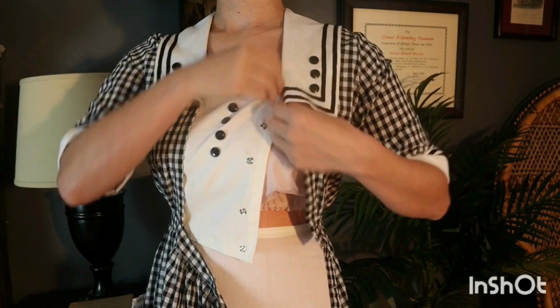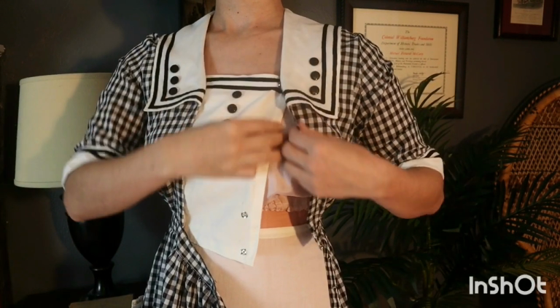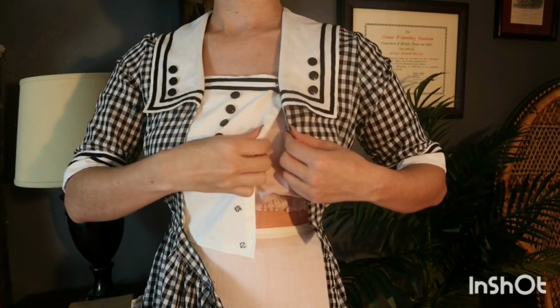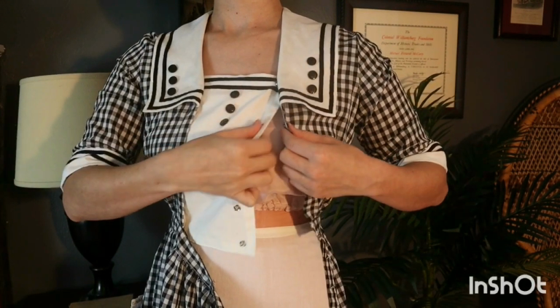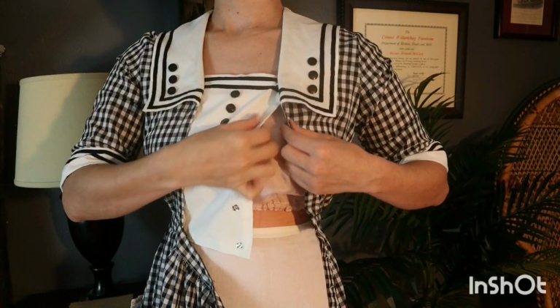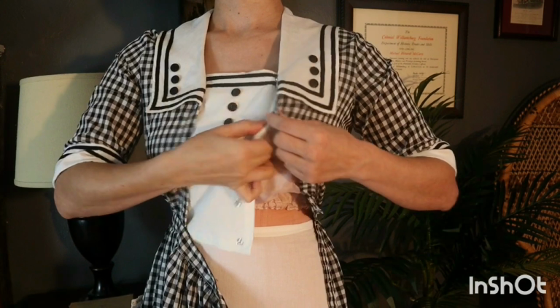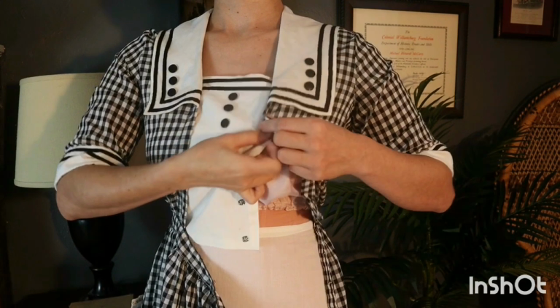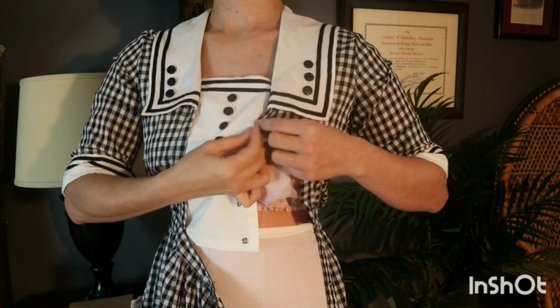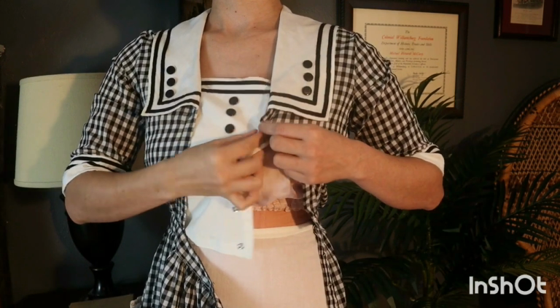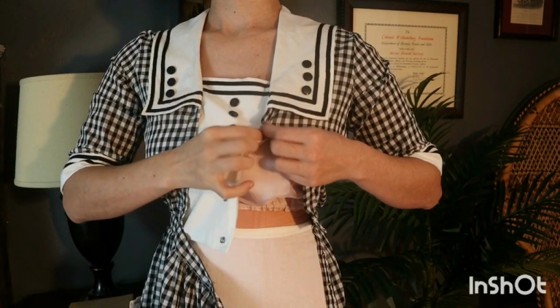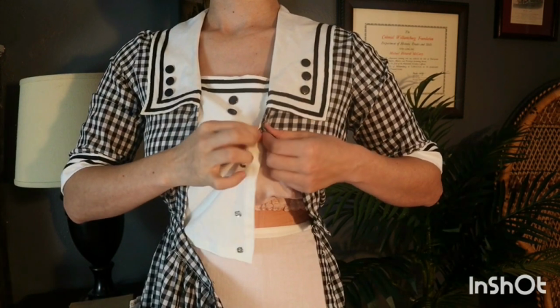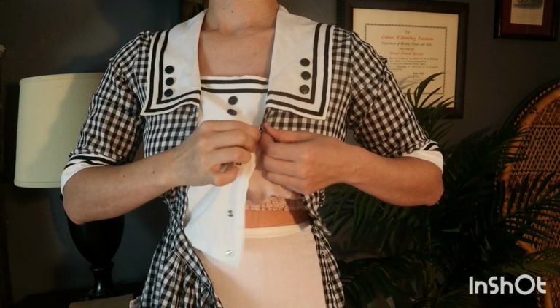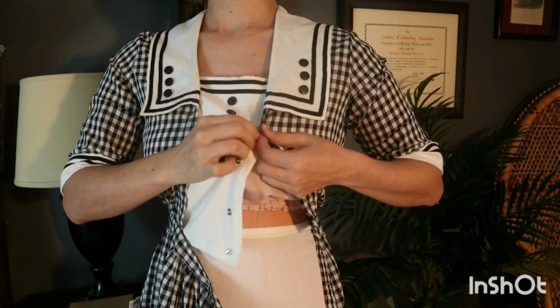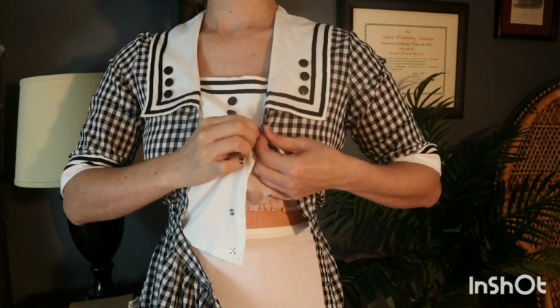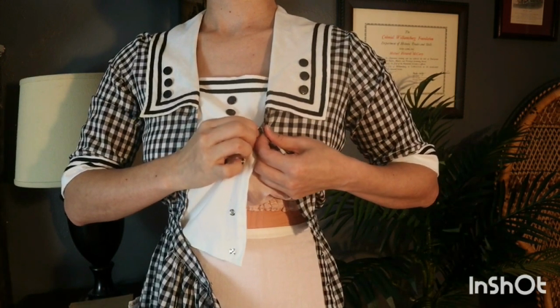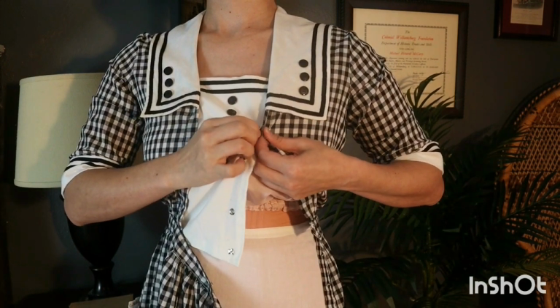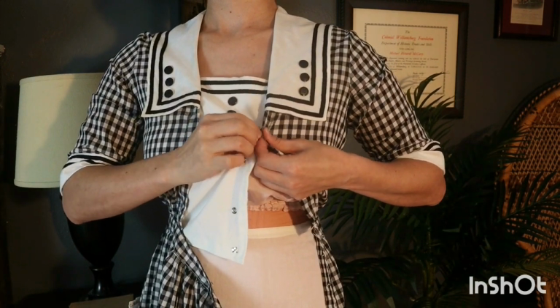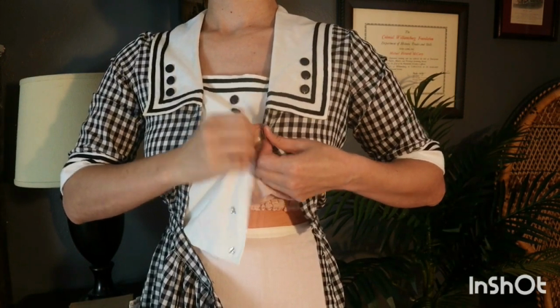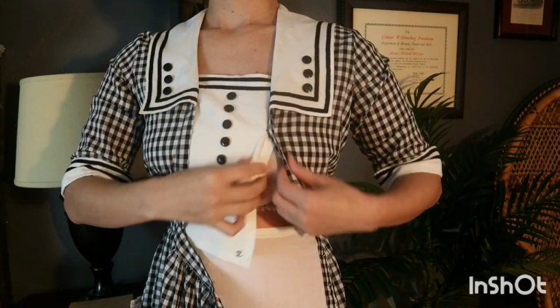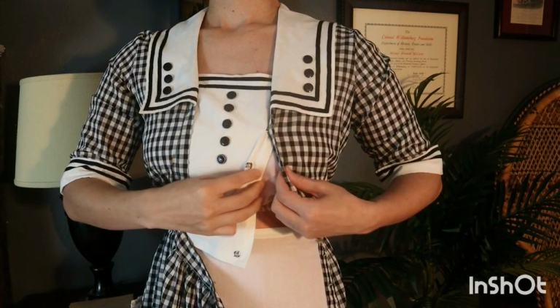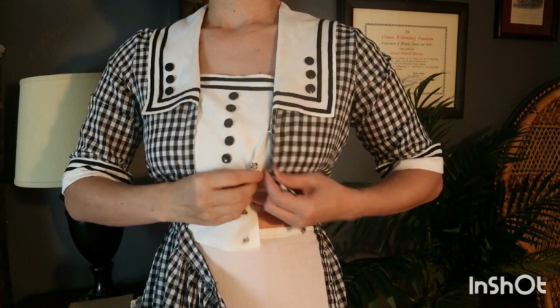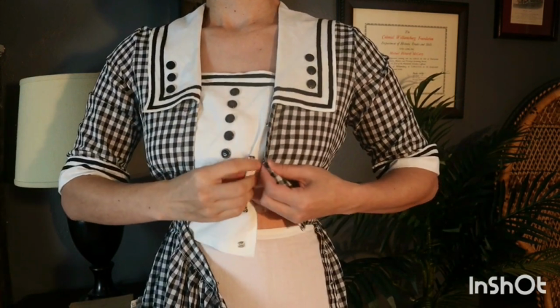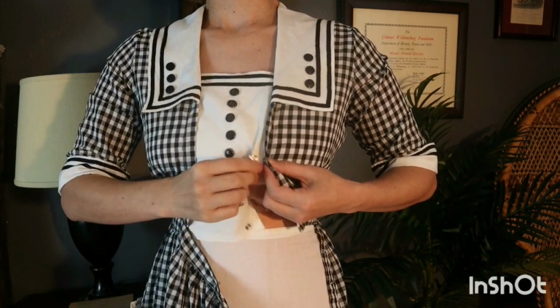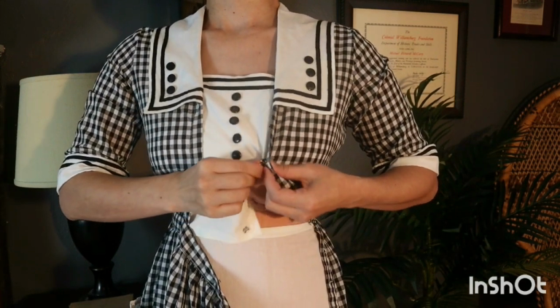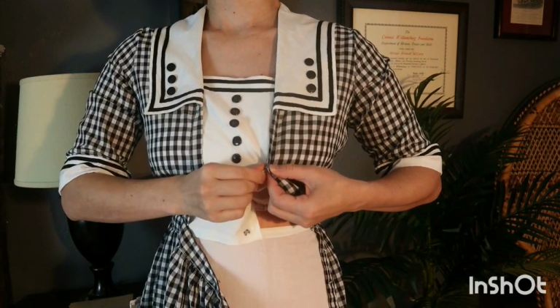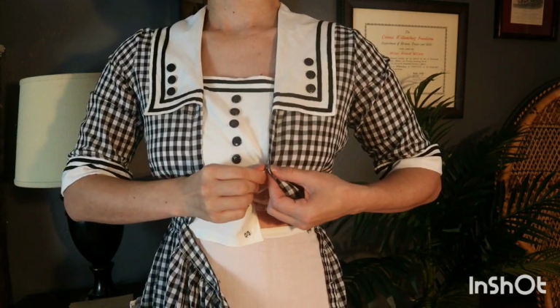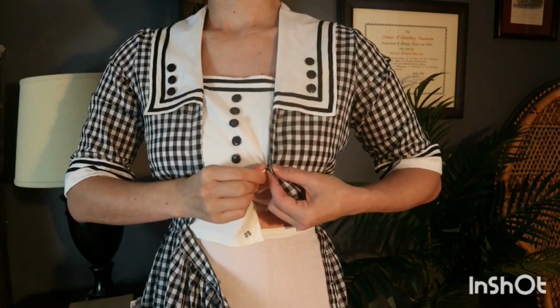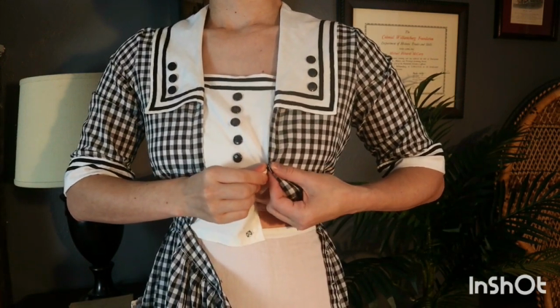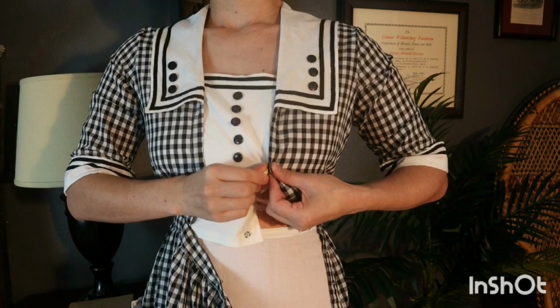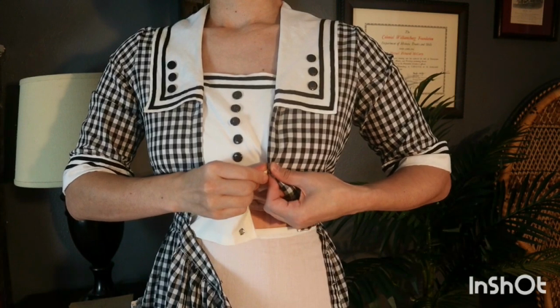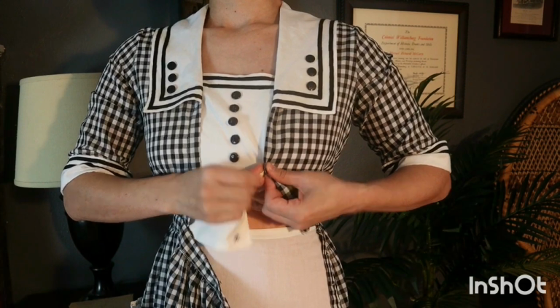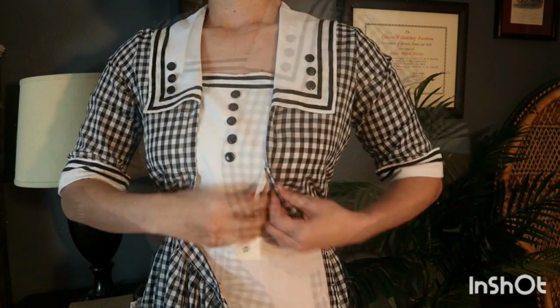The bodice of the dress closes on the left side with snaps. The center panel is often called a vest in period patterns.